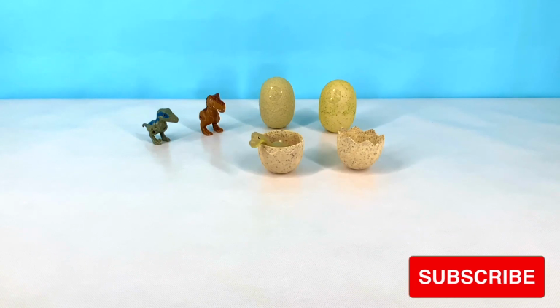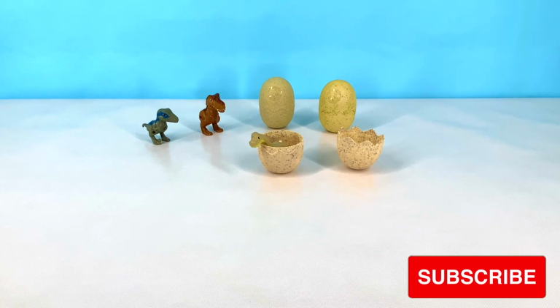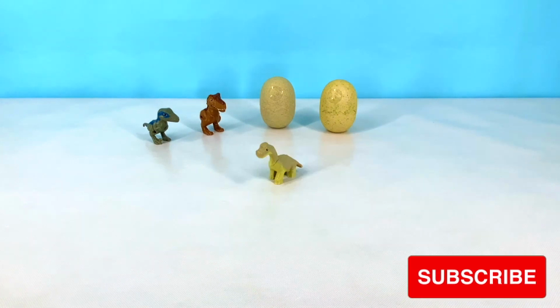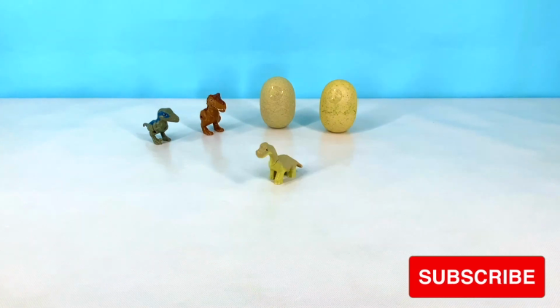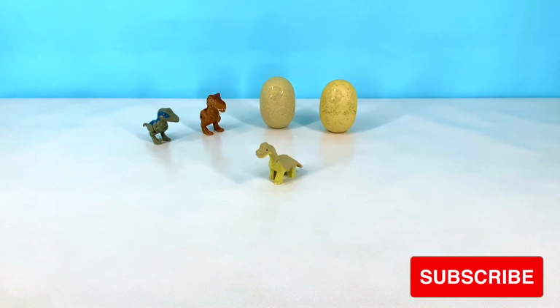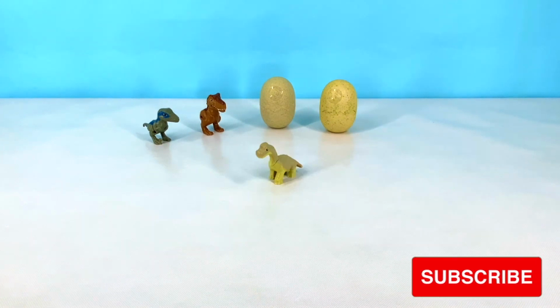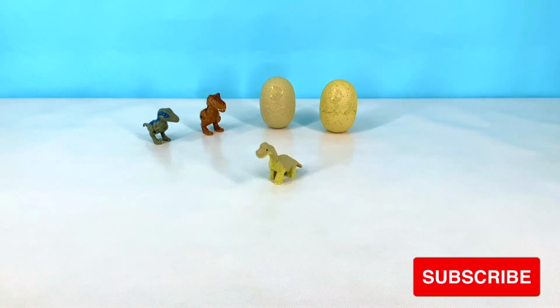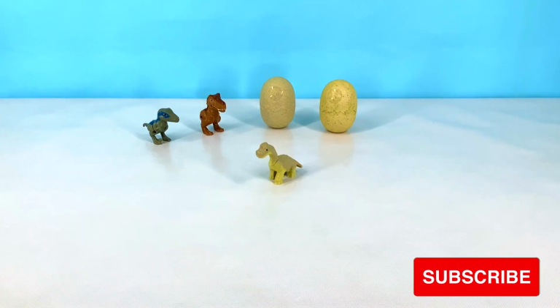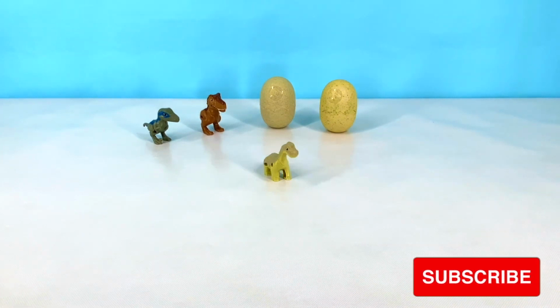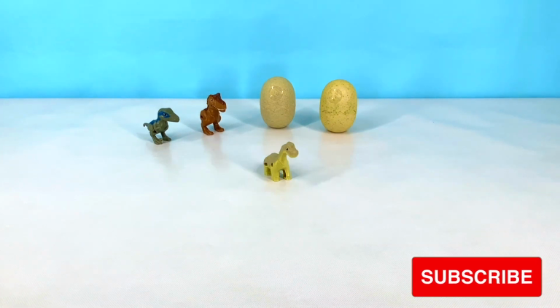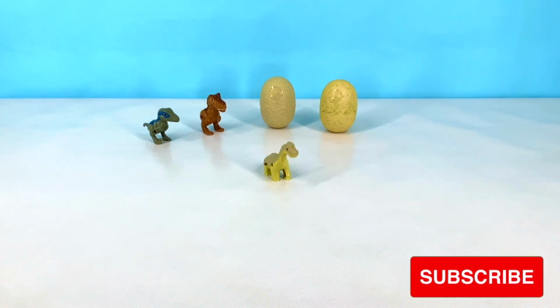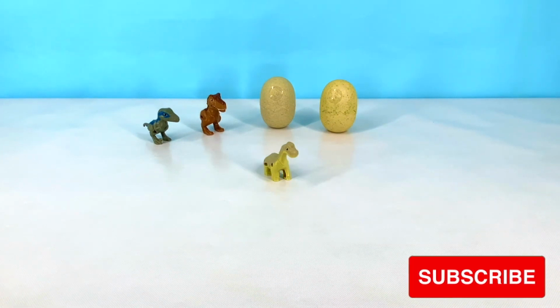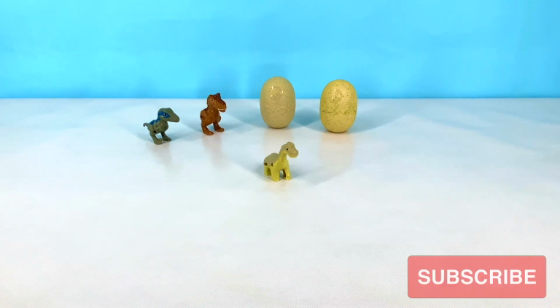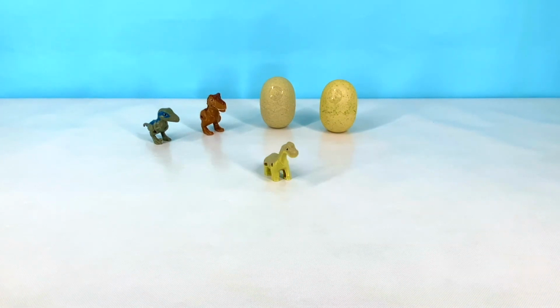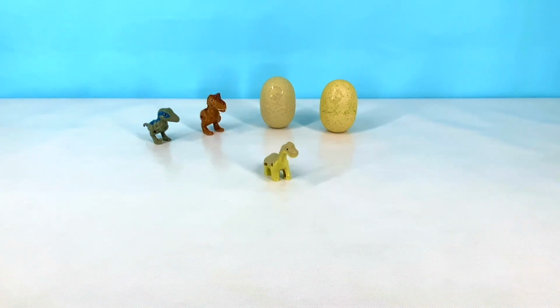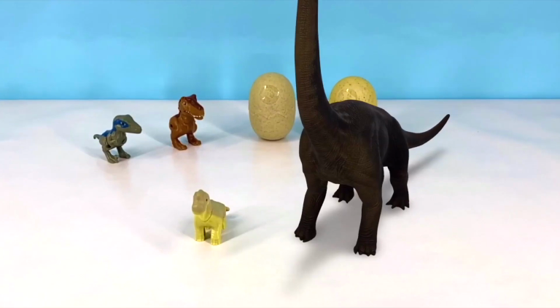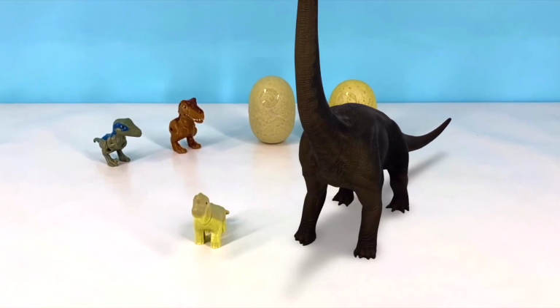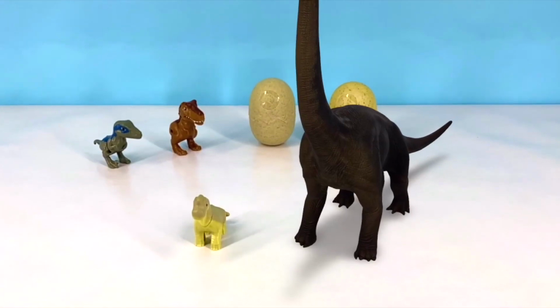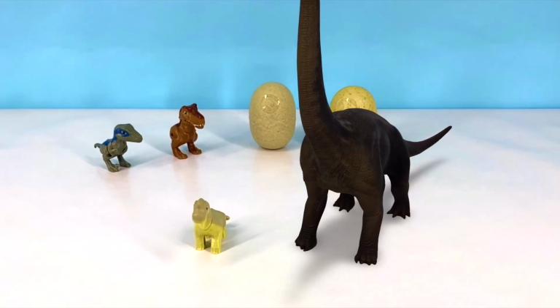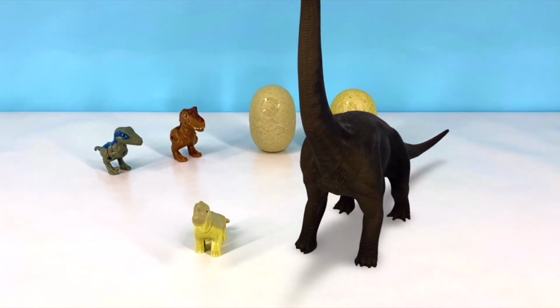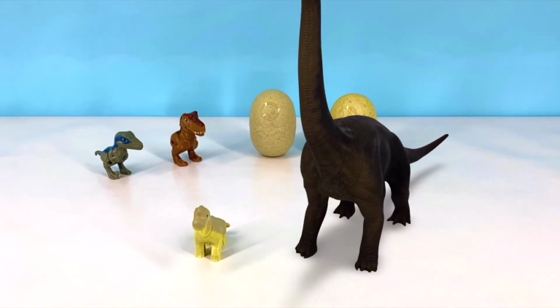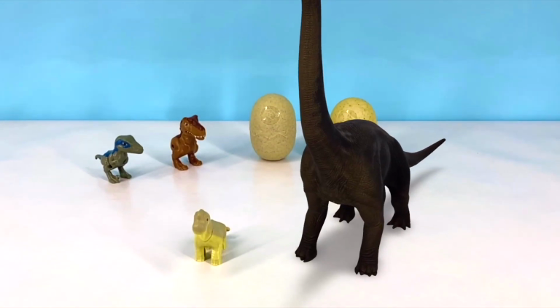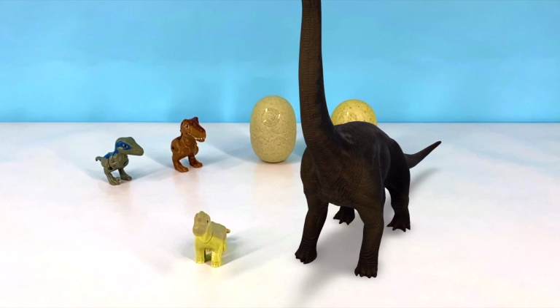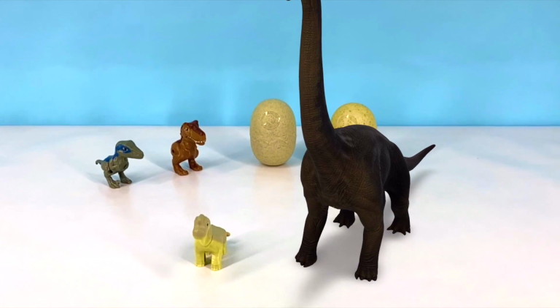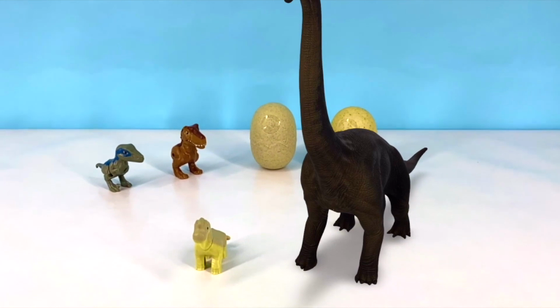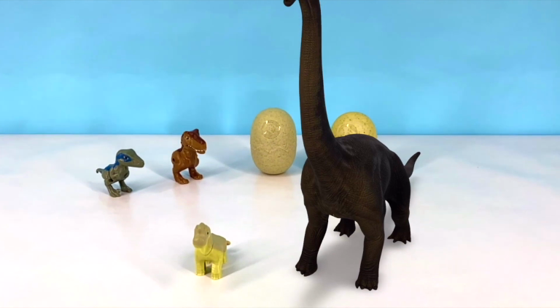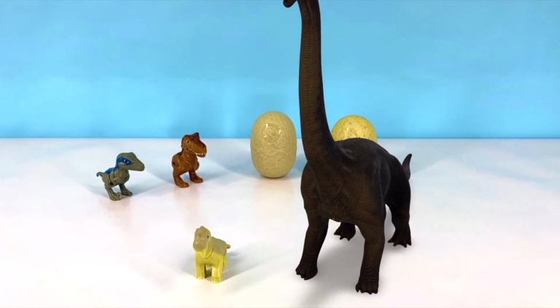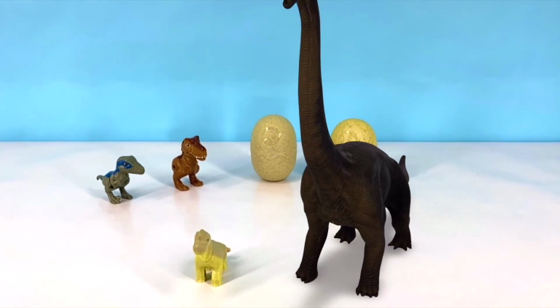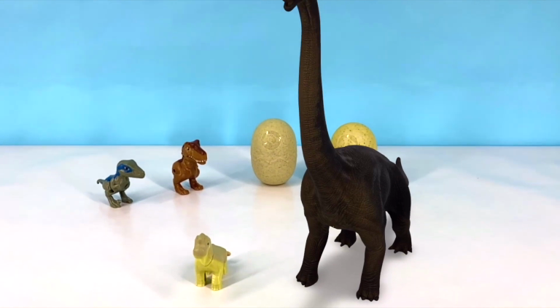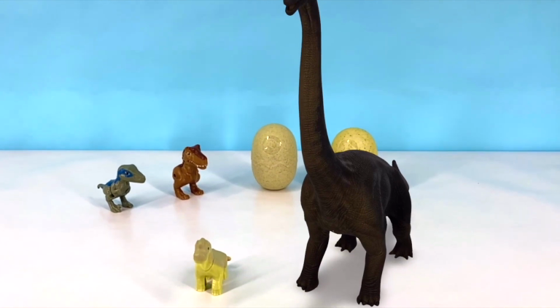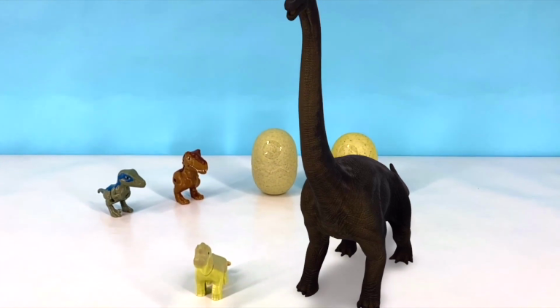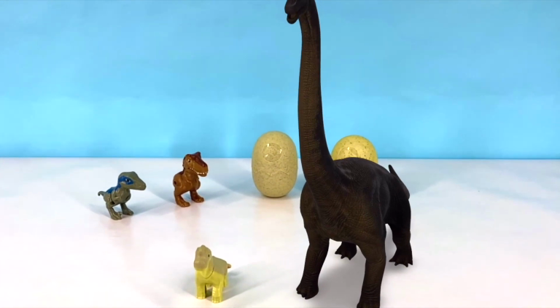This is a Brachiosaurus. It's a herbivore that has a long neck for eating food from the top of the trees.